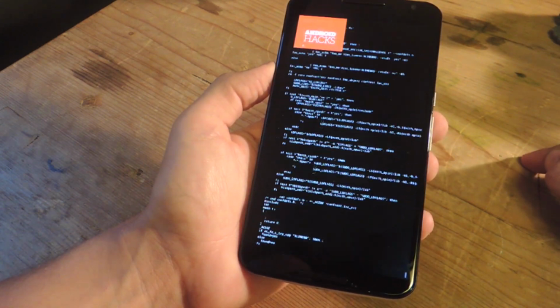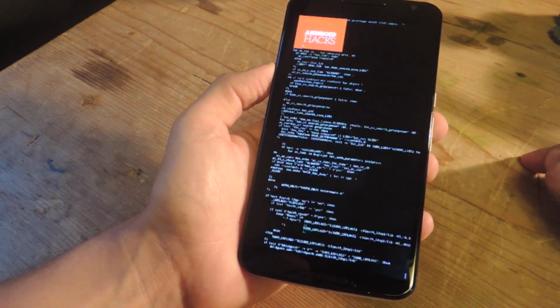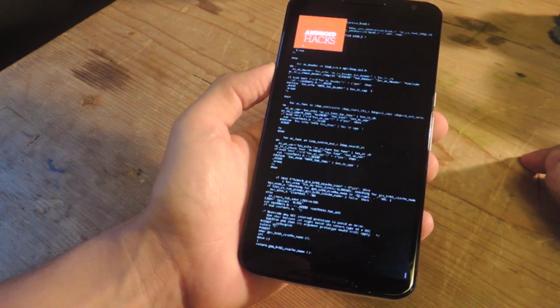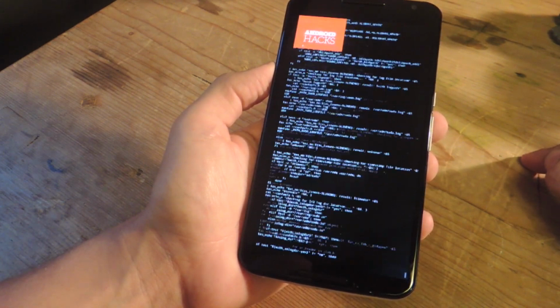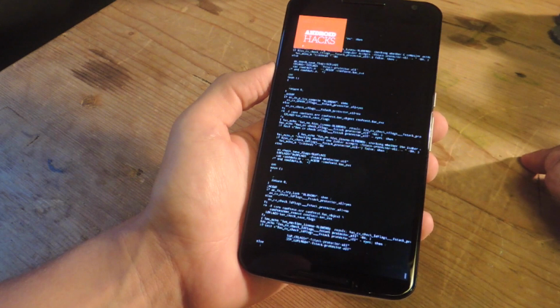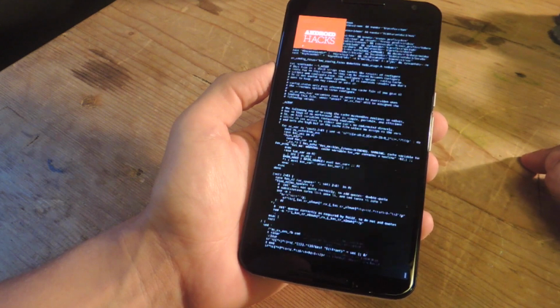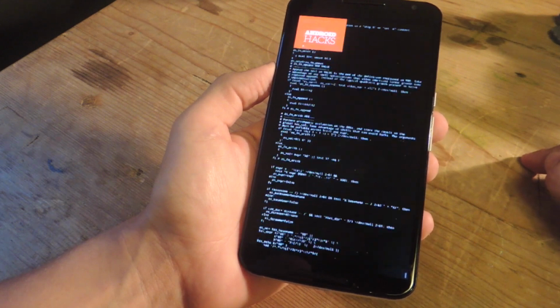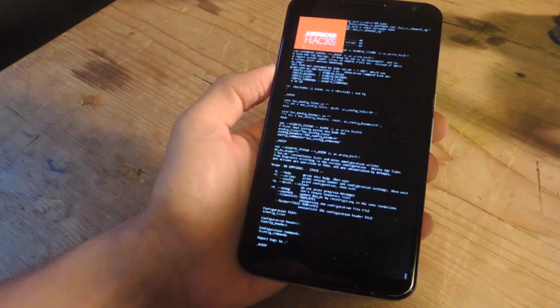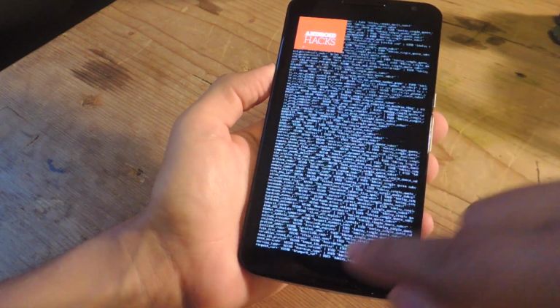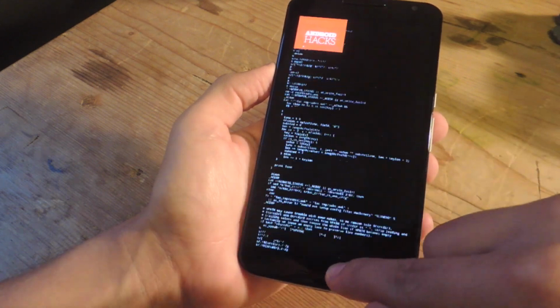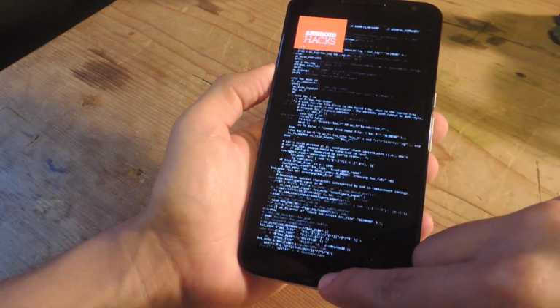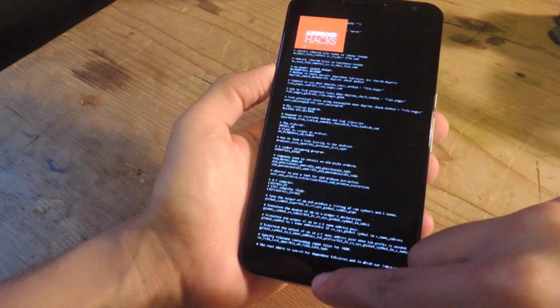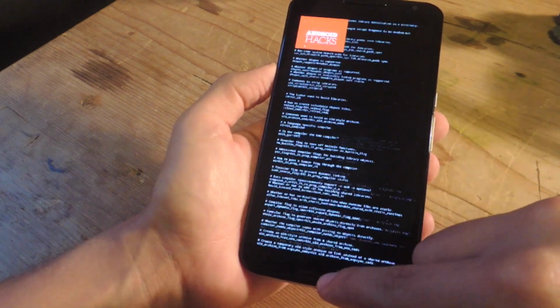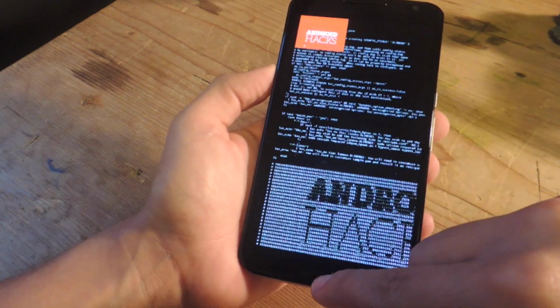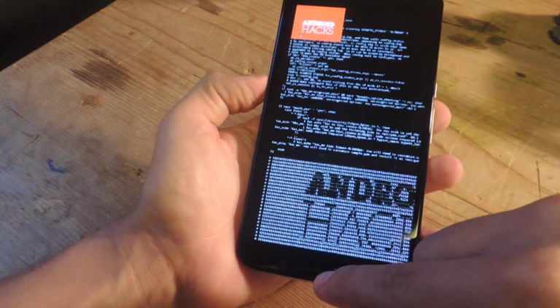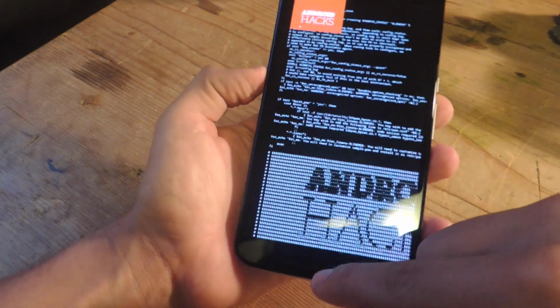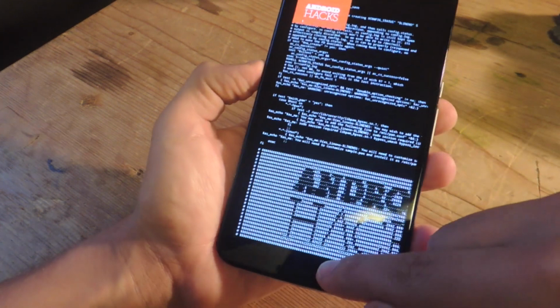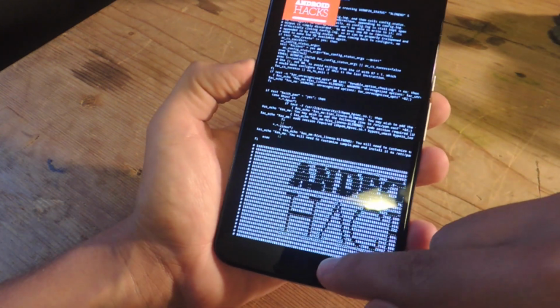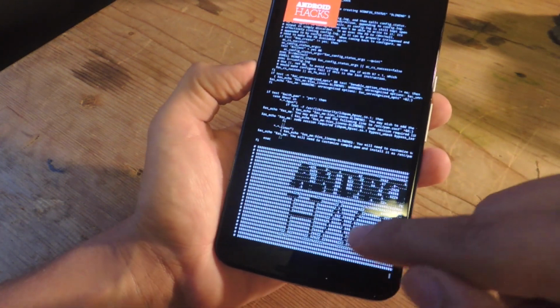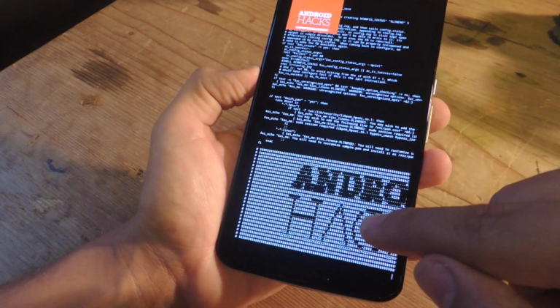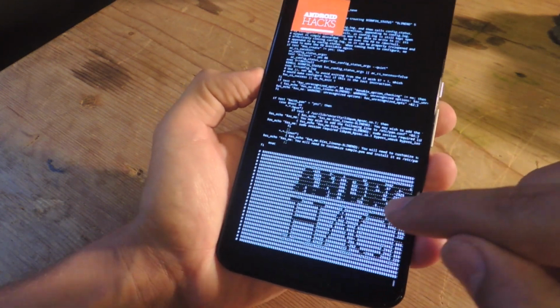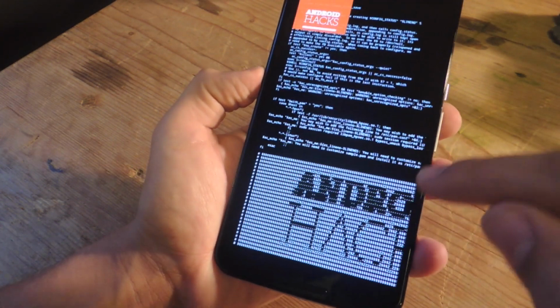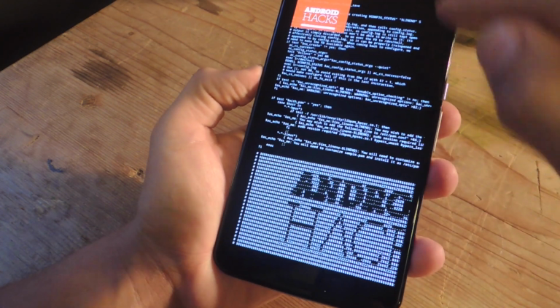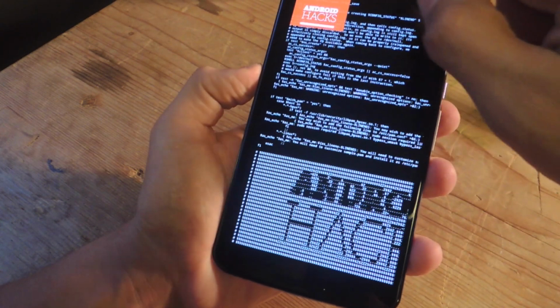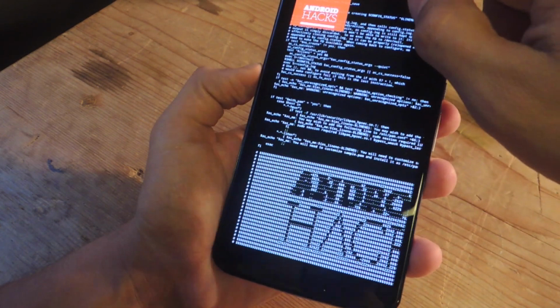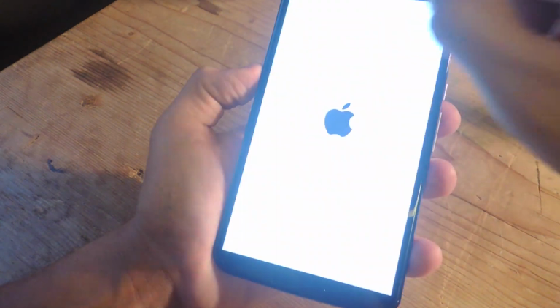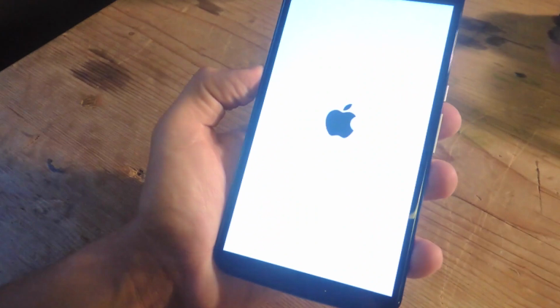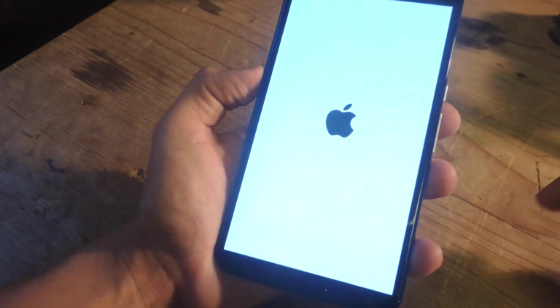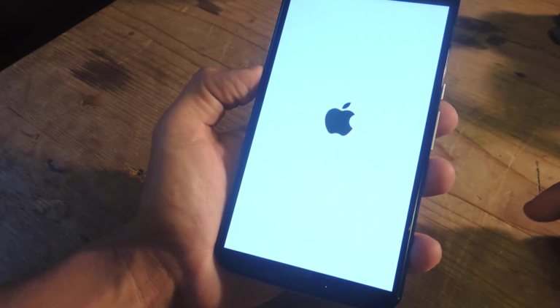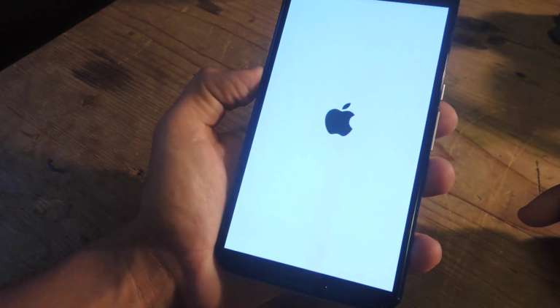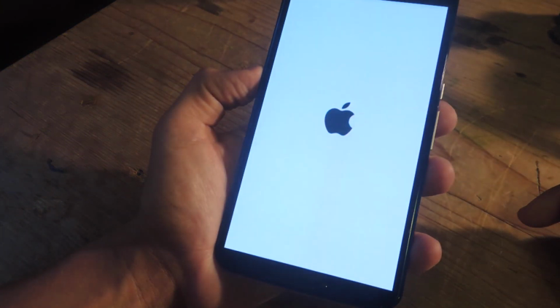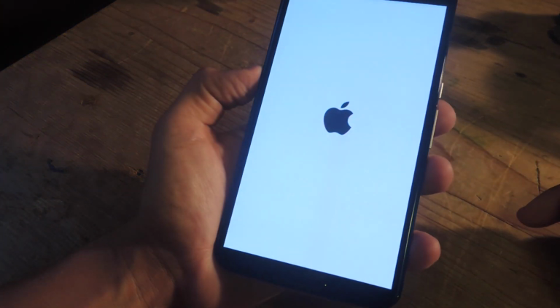Also, granted, not every device has a physical home button like the iPhone. So to emulate that, you can actually tap and hold the status bar to take you home.